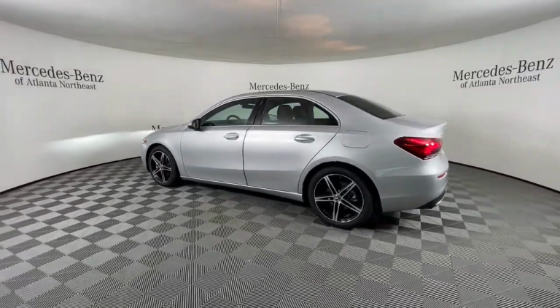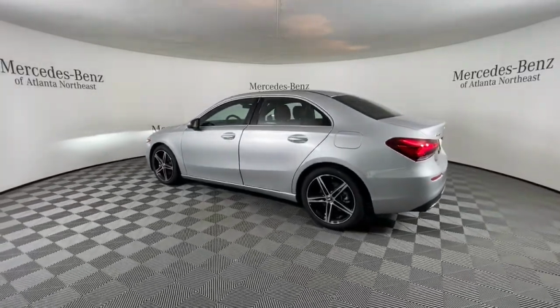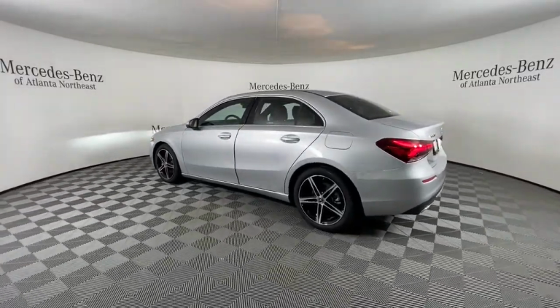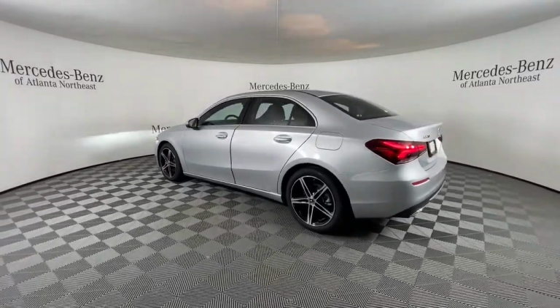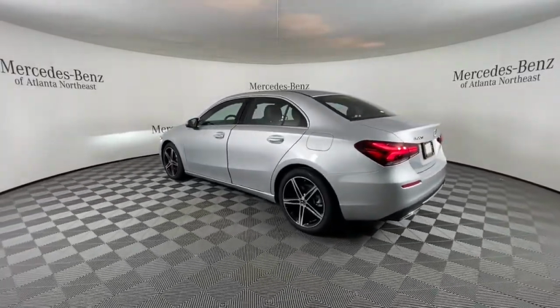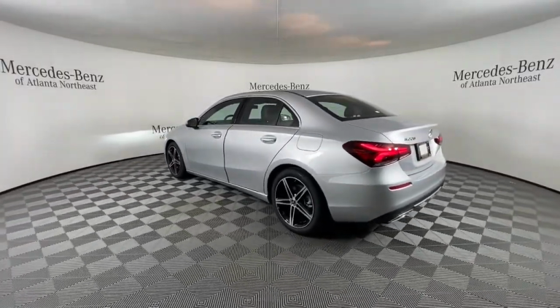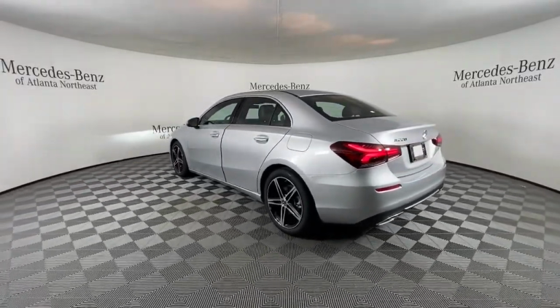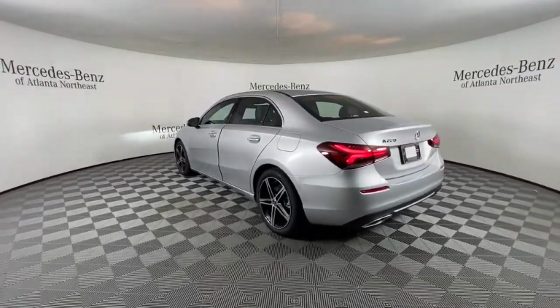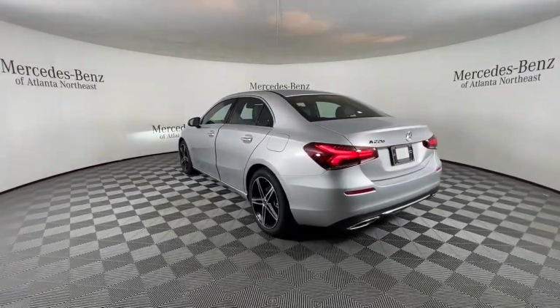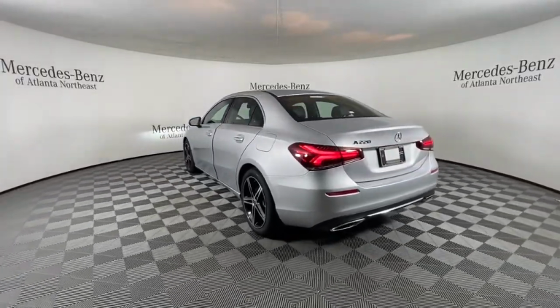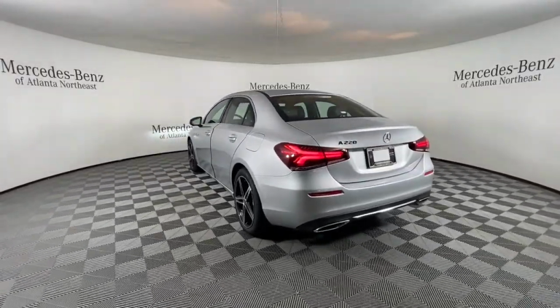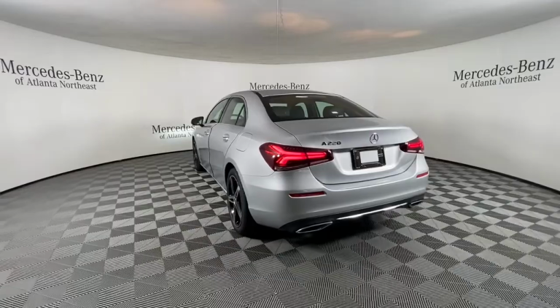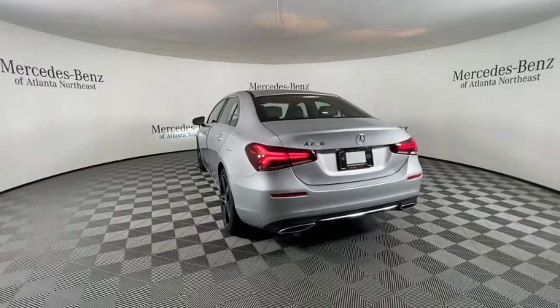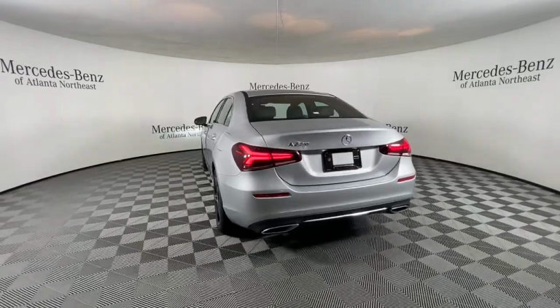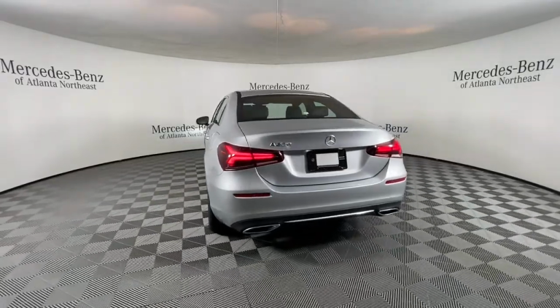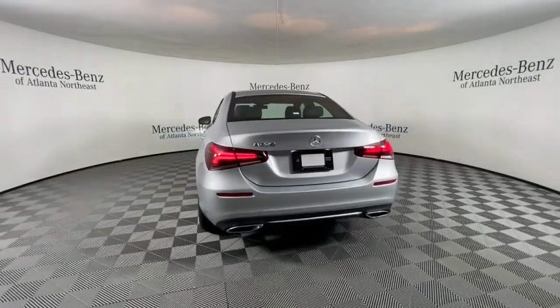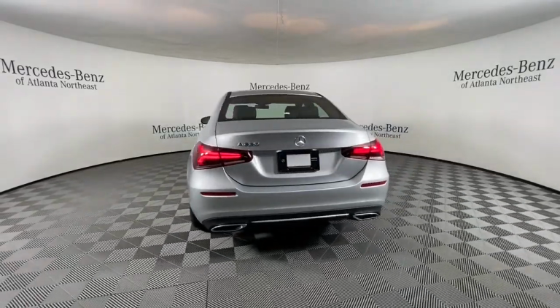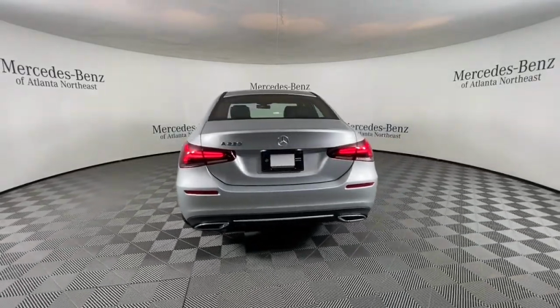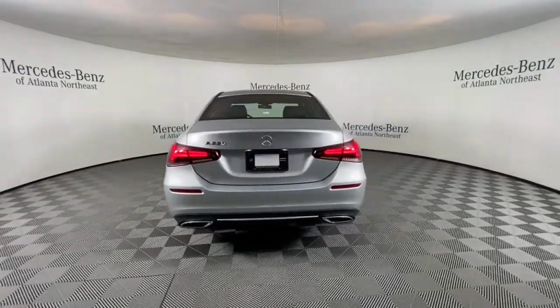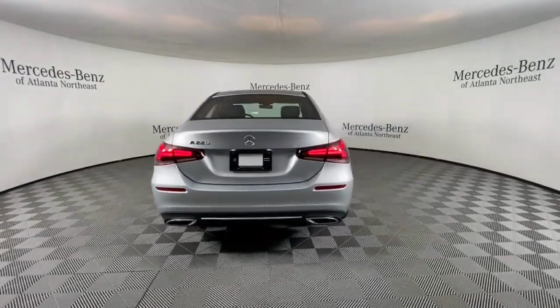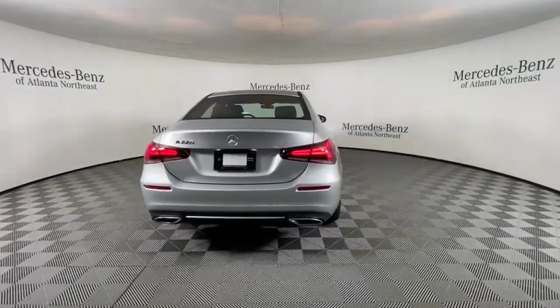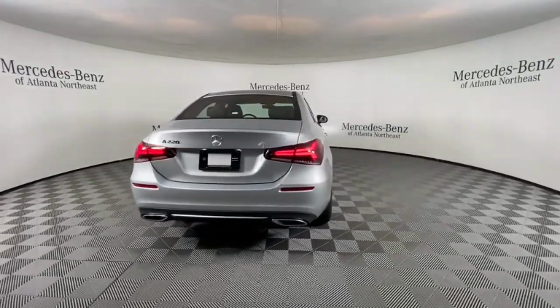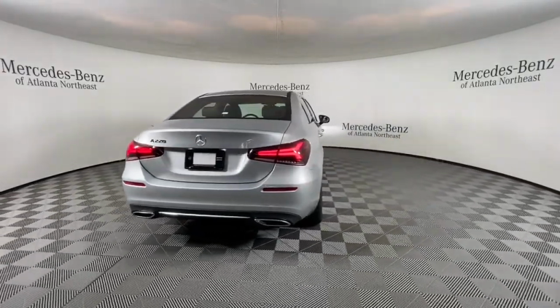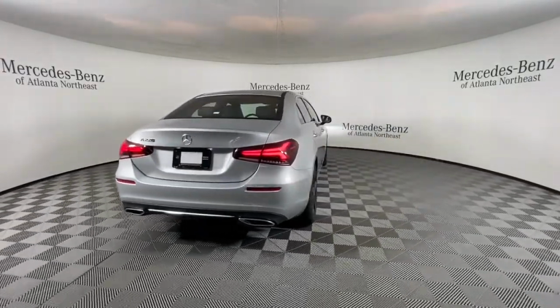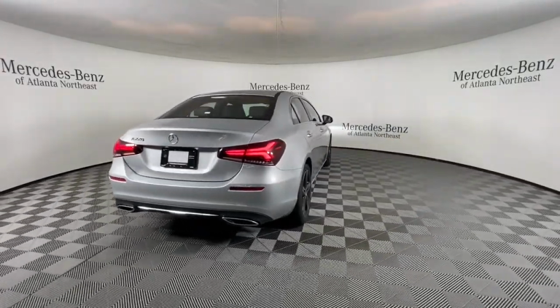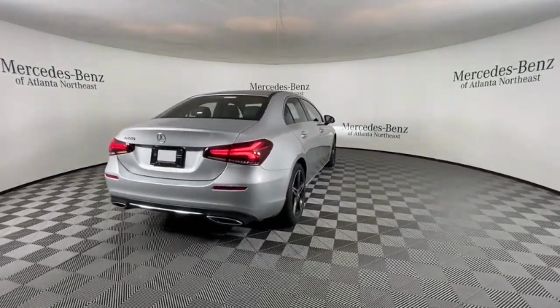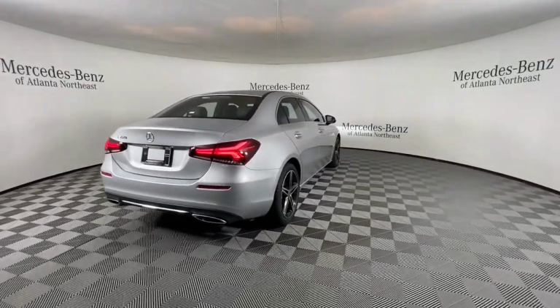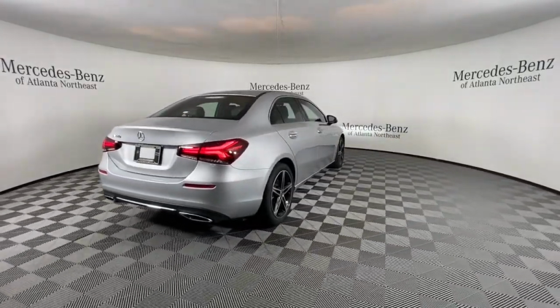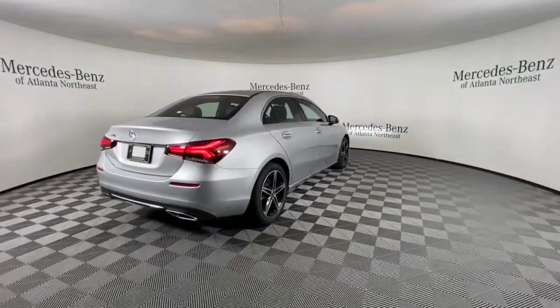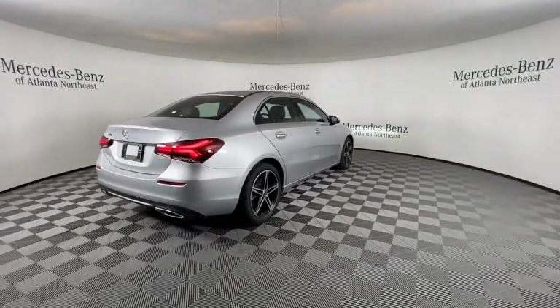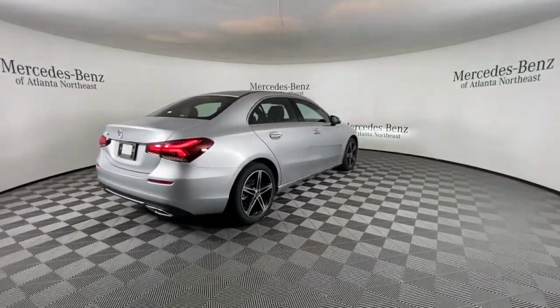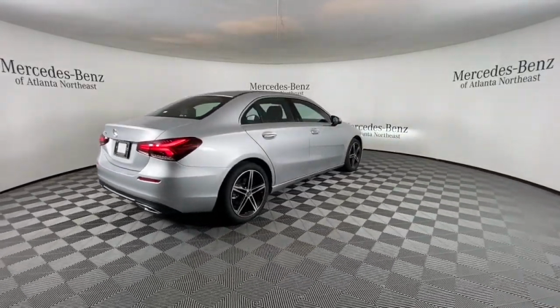A refined, surprisingly spacious cabin blends with a long list of standard features to bring you the upscale driving experience you've been waiting for.